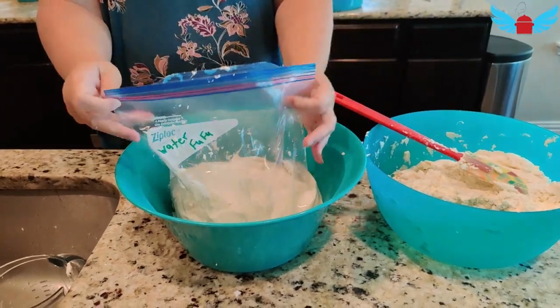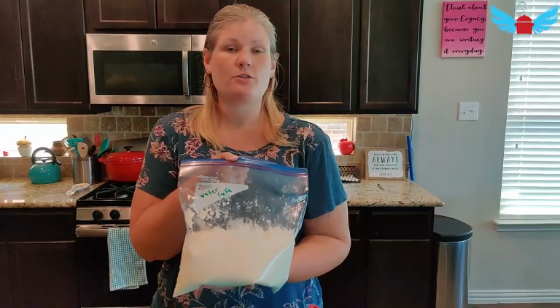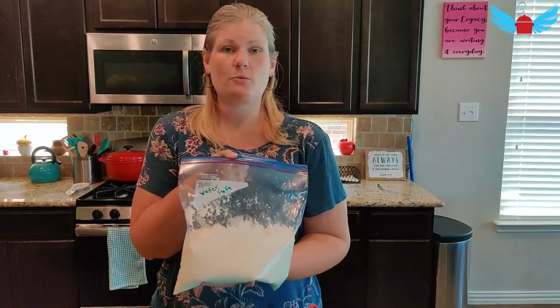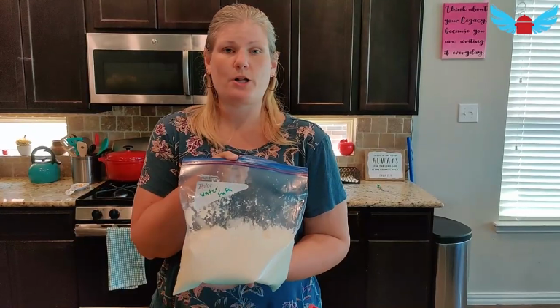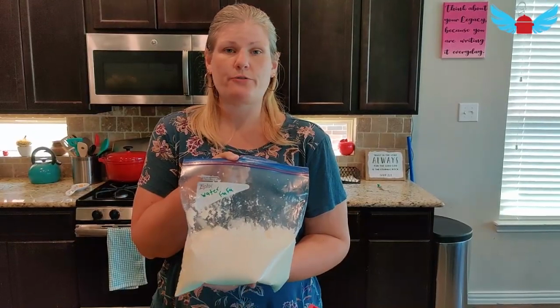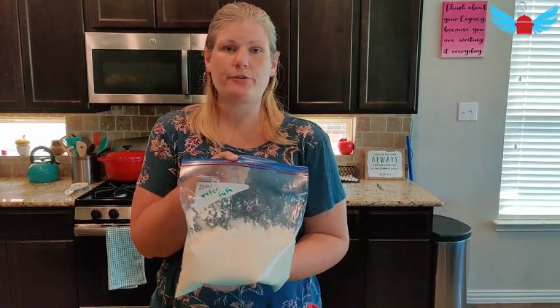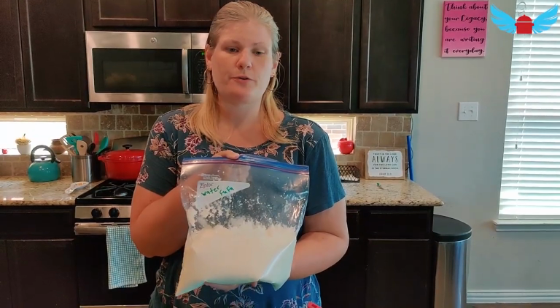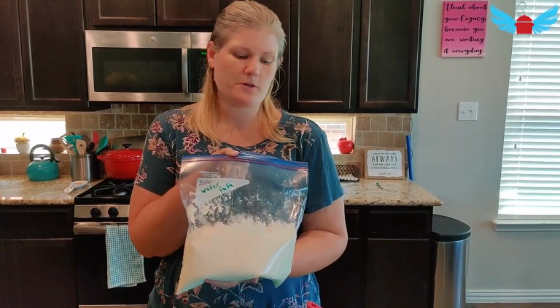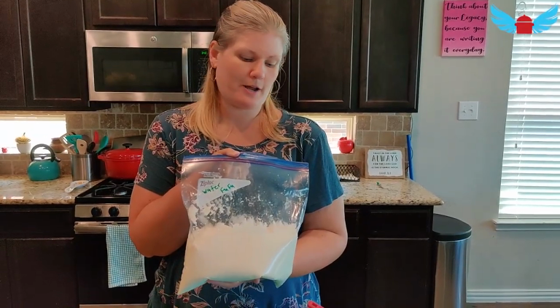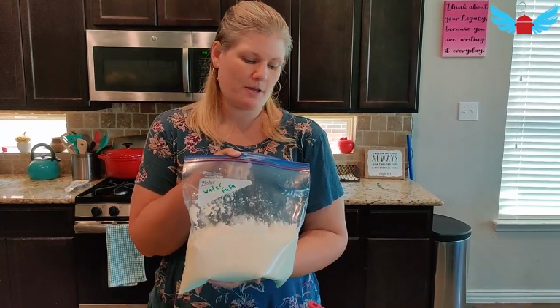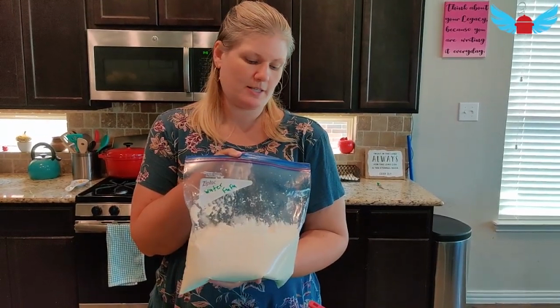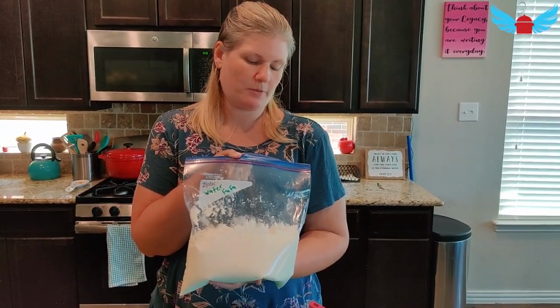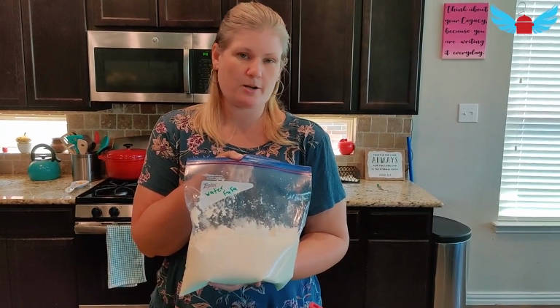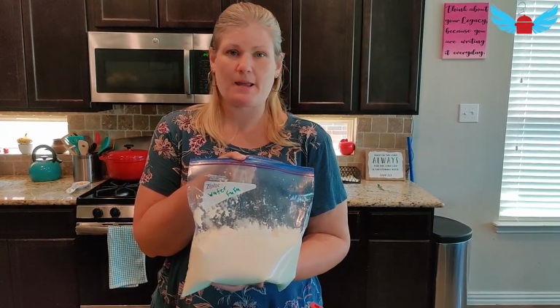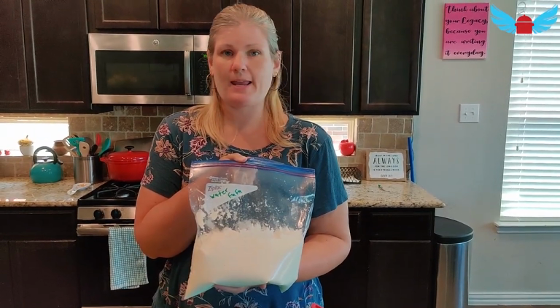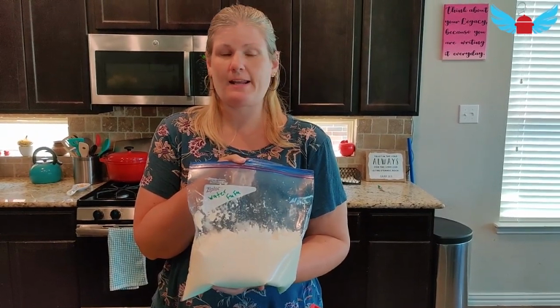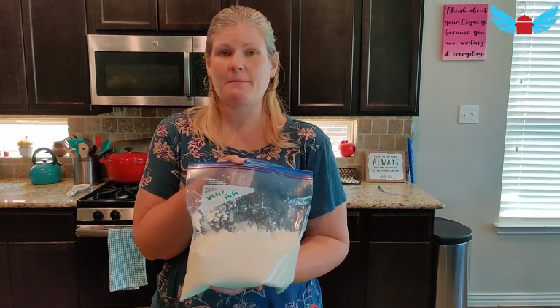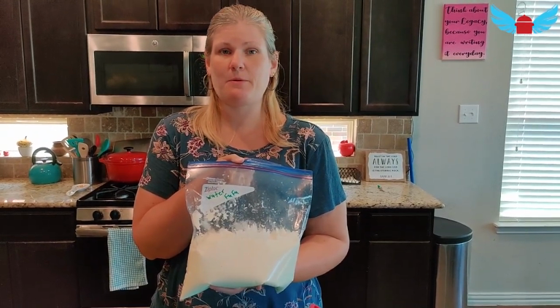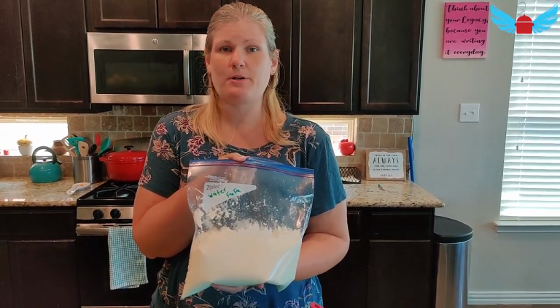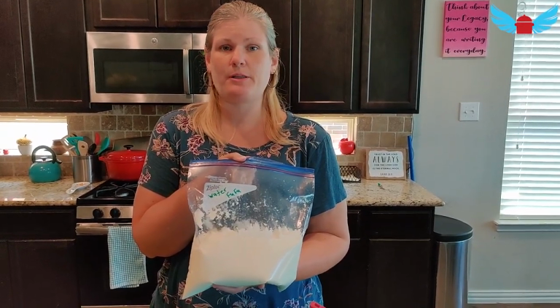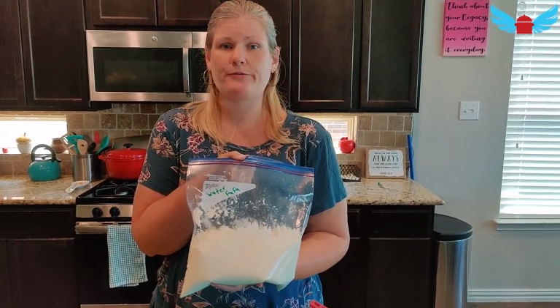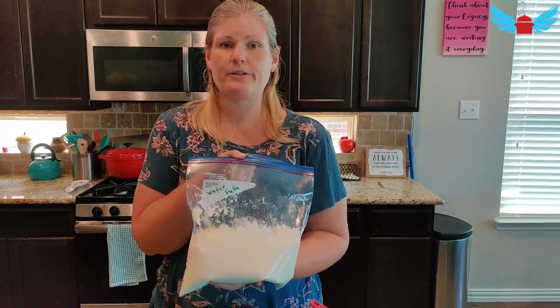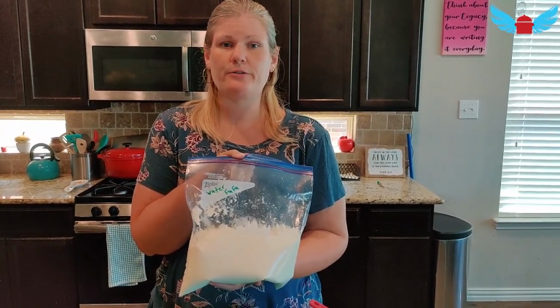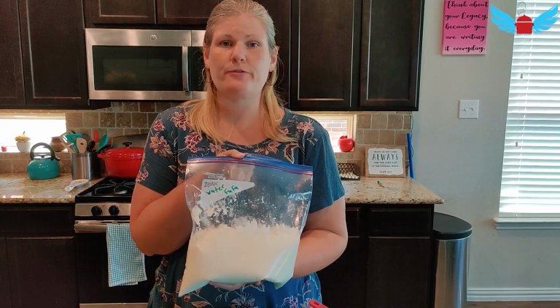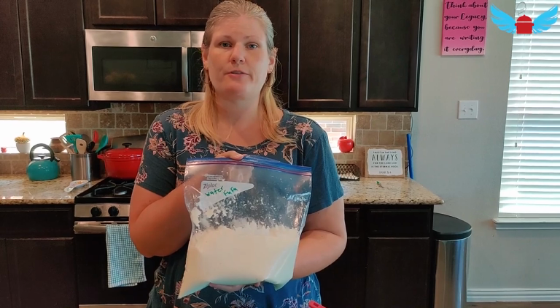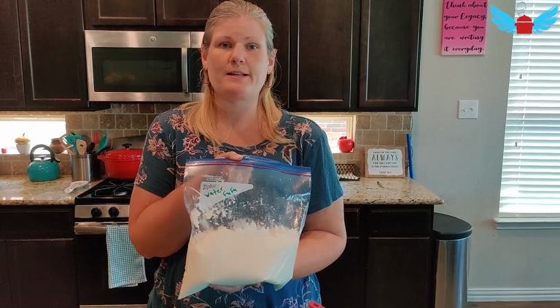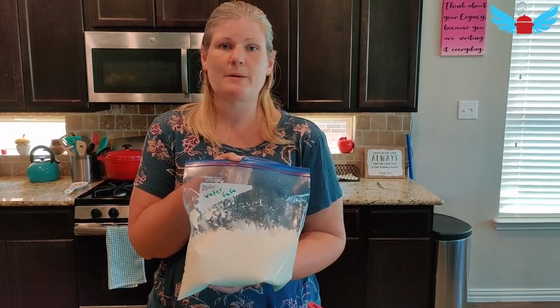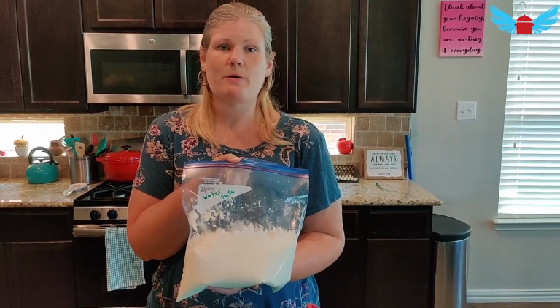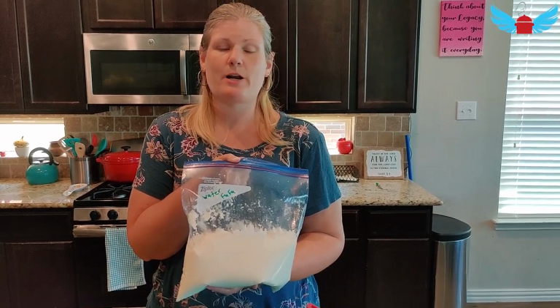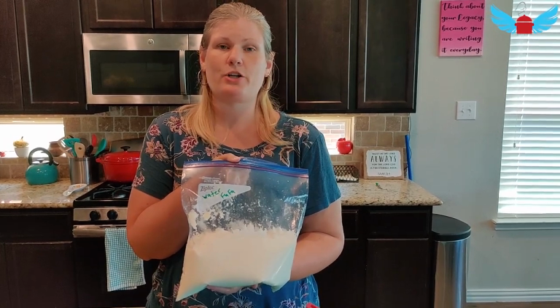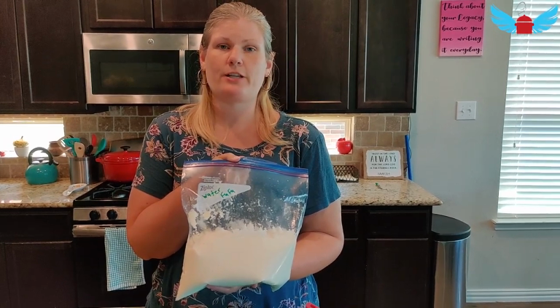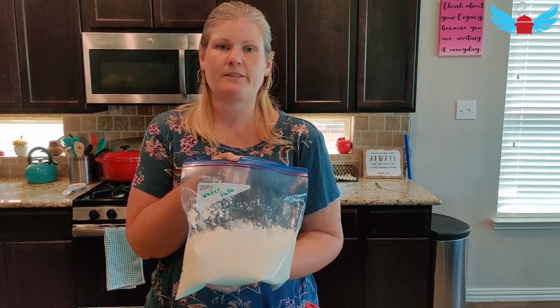Here's the water fufu. It is a blob and I'm going to put it in the freezer for next time I want to cook it.